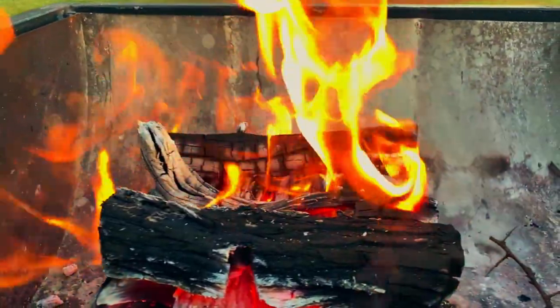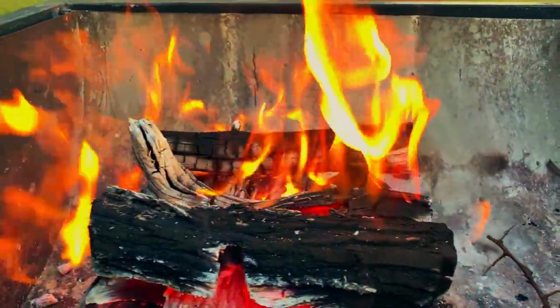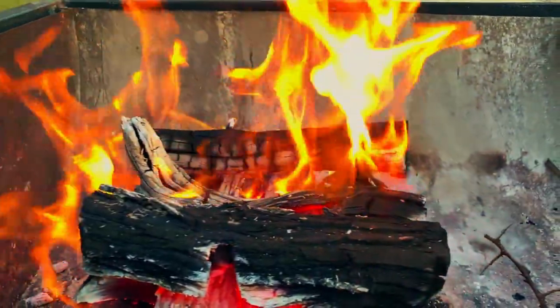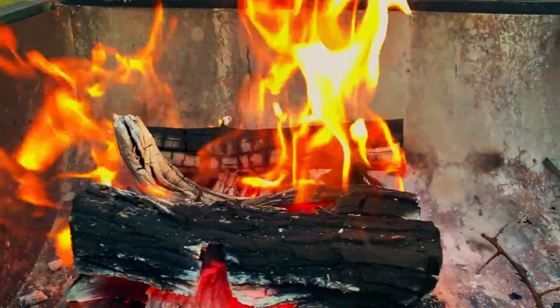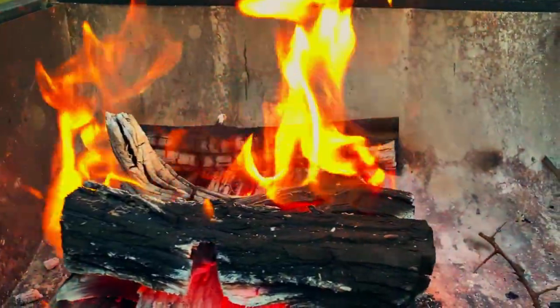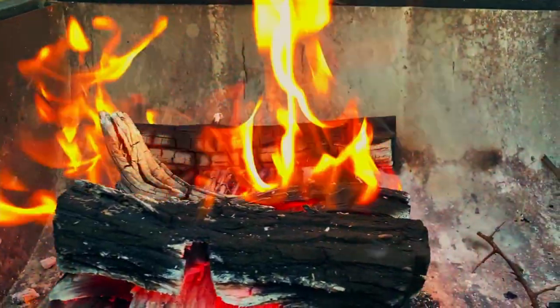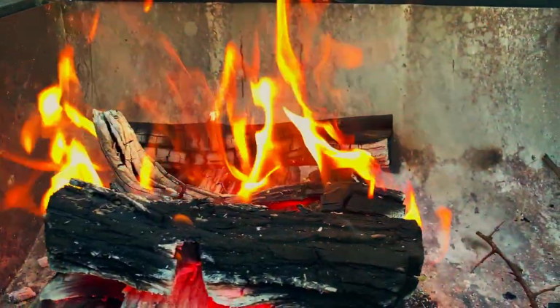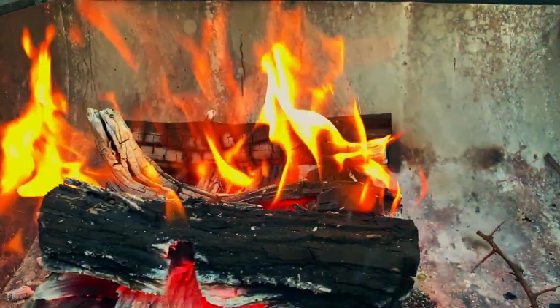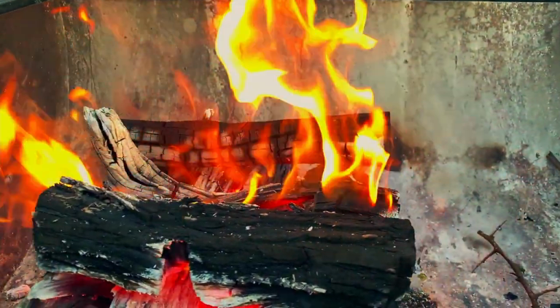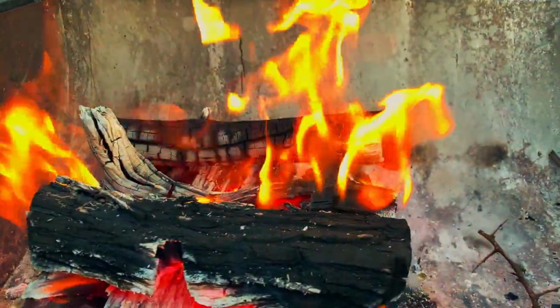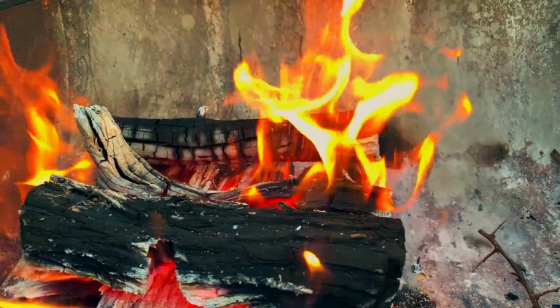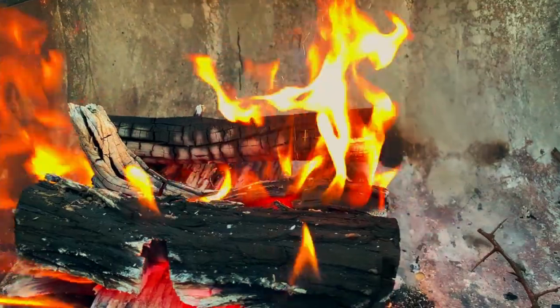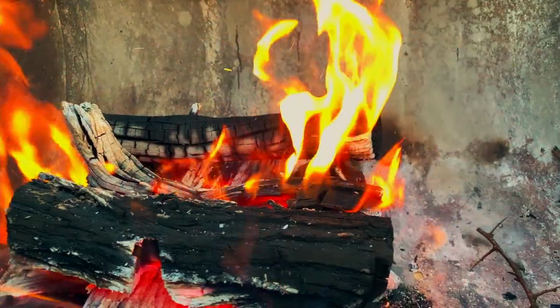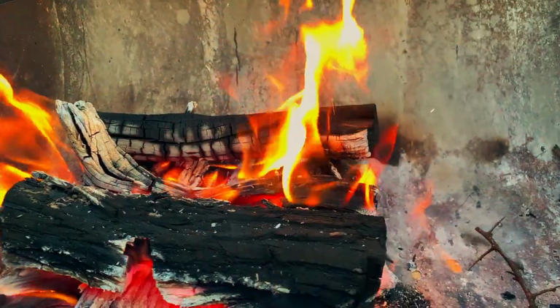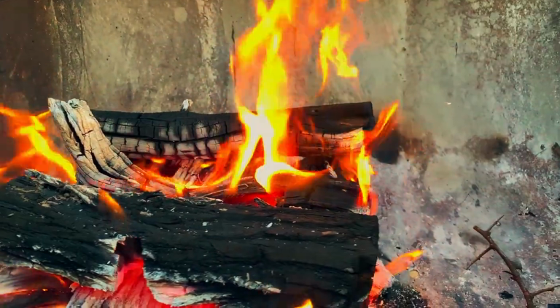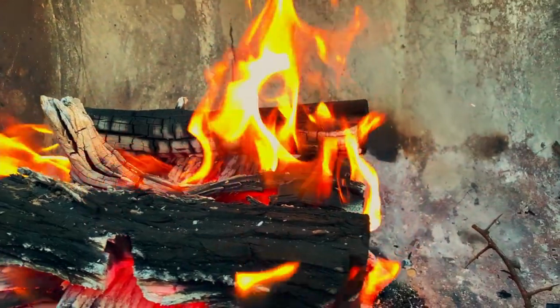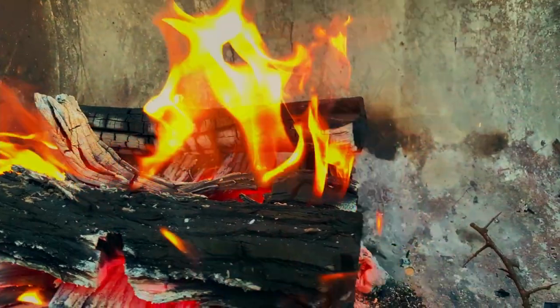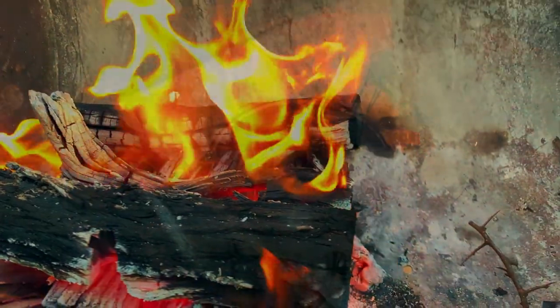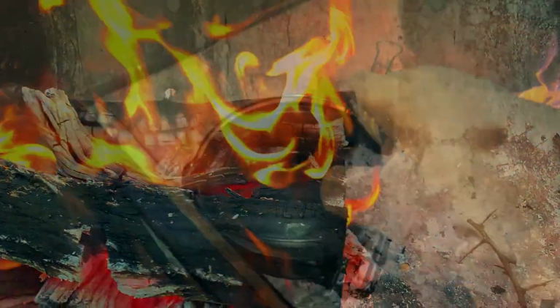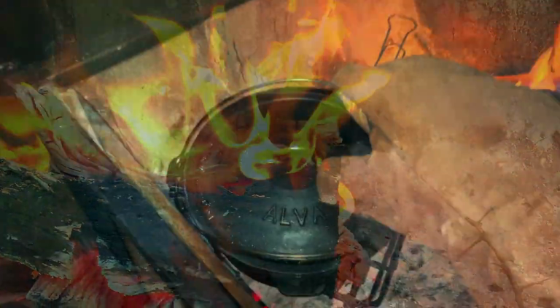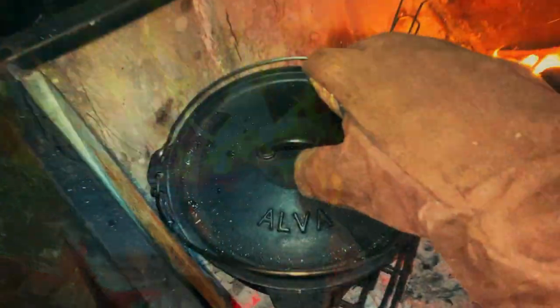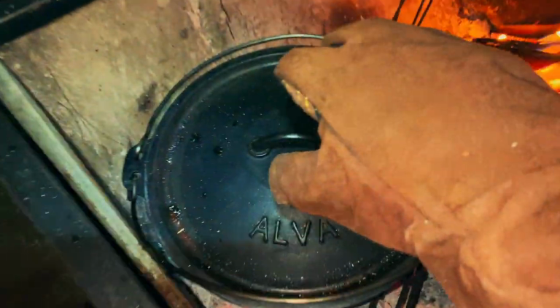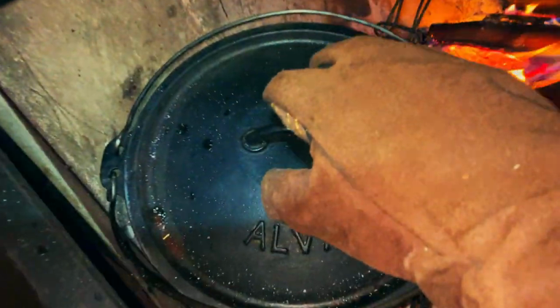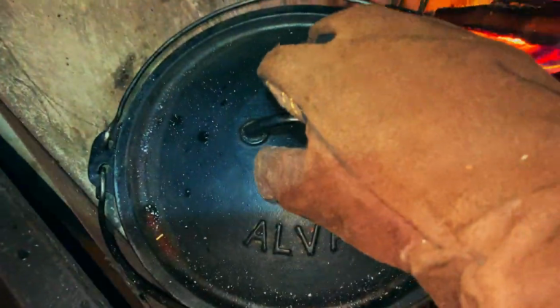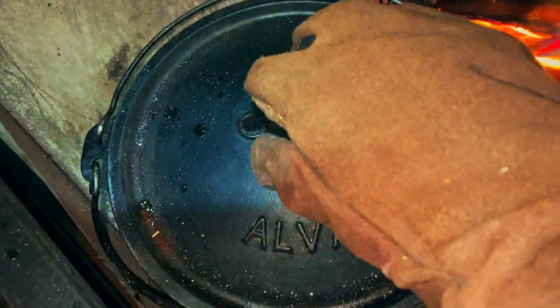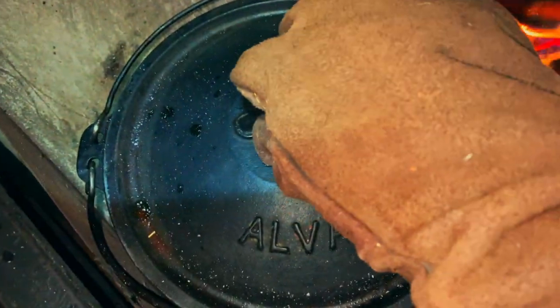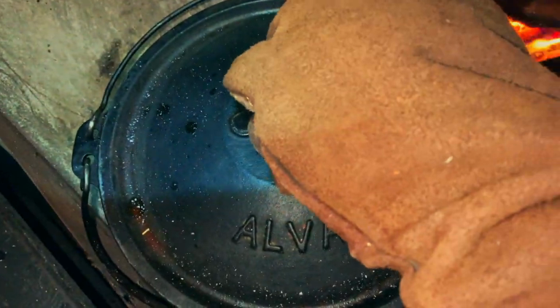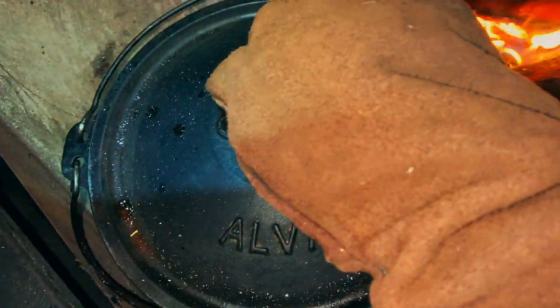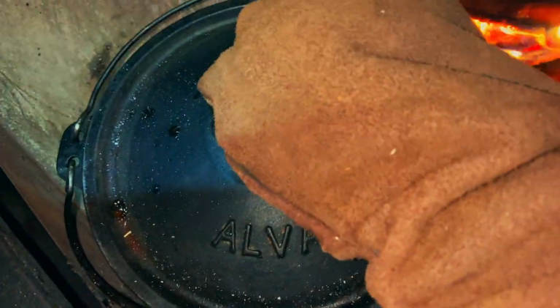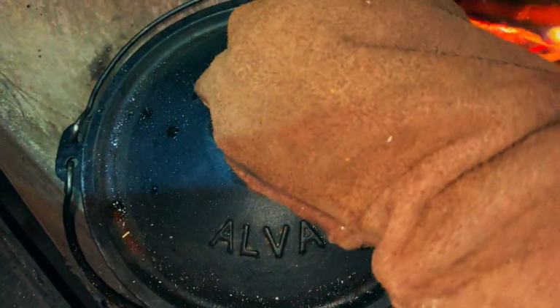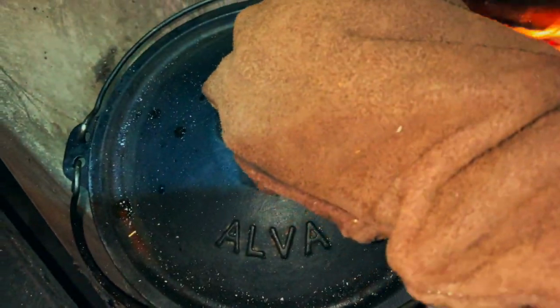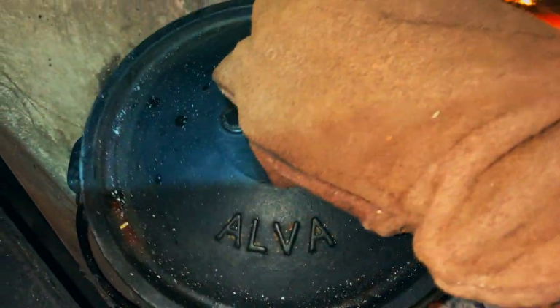What is nicer than ending the day next to a fire and having a very nice braai?